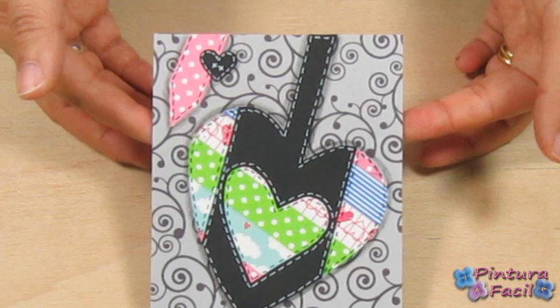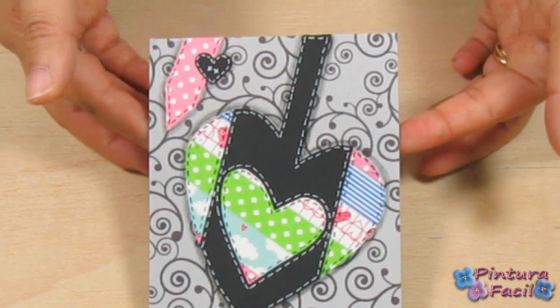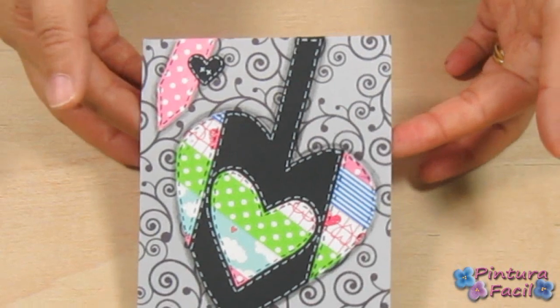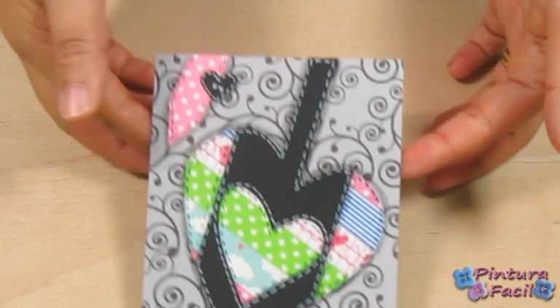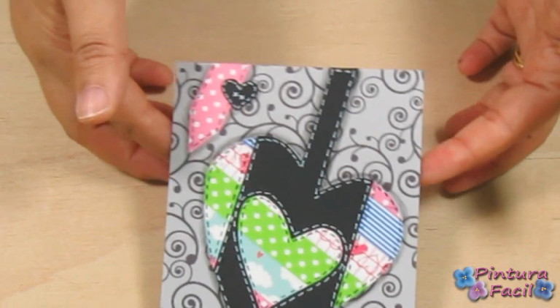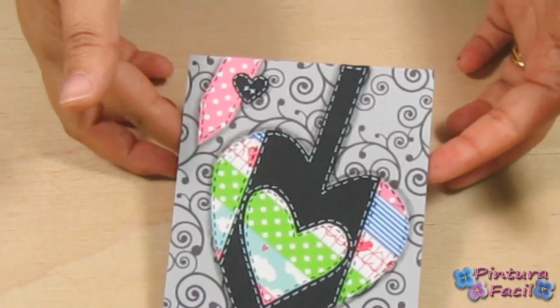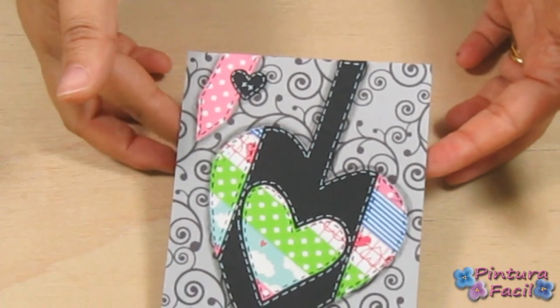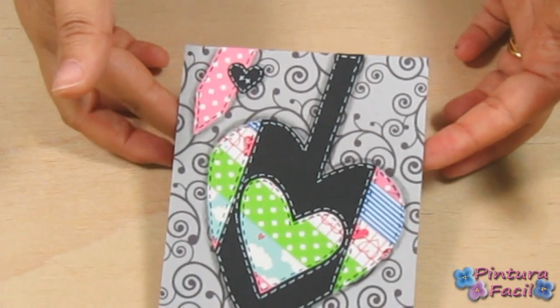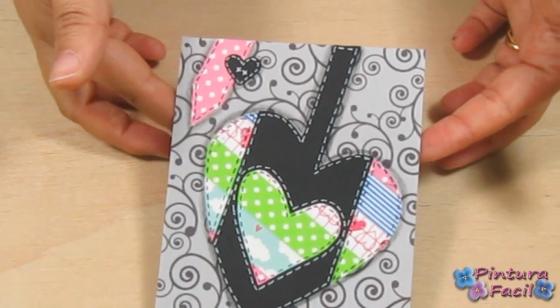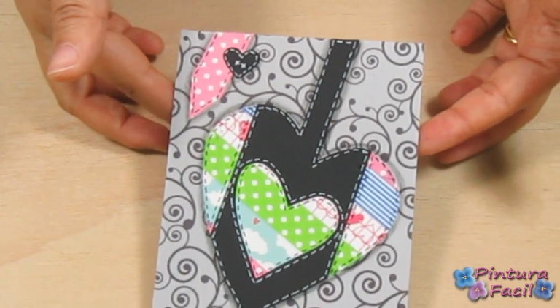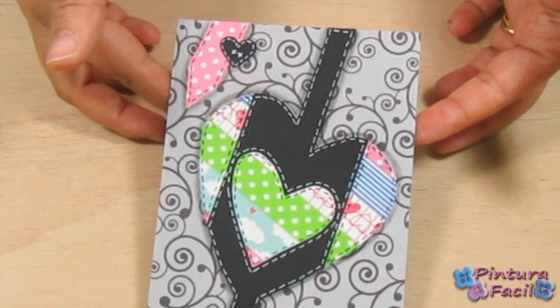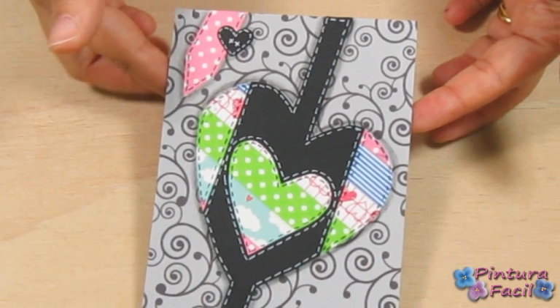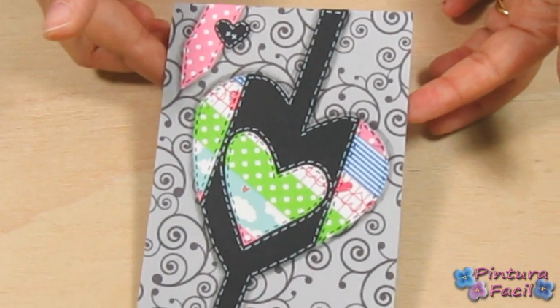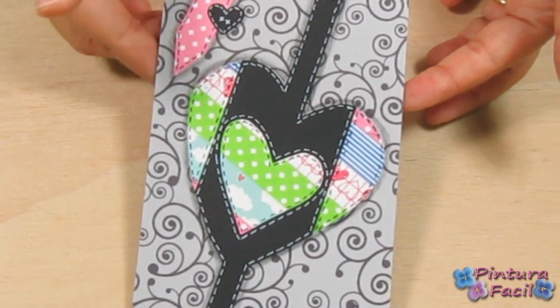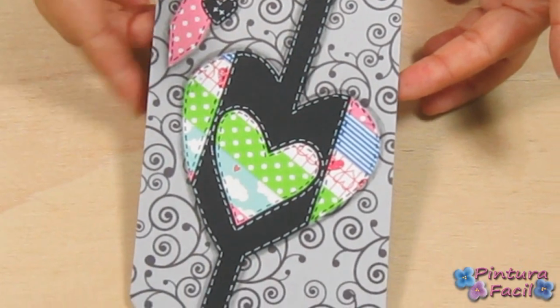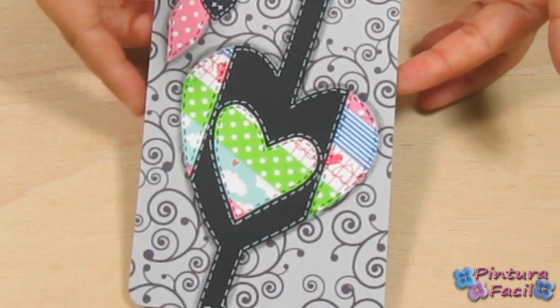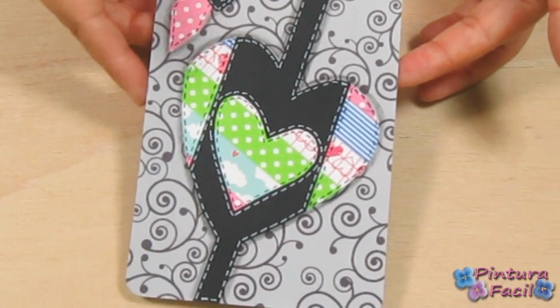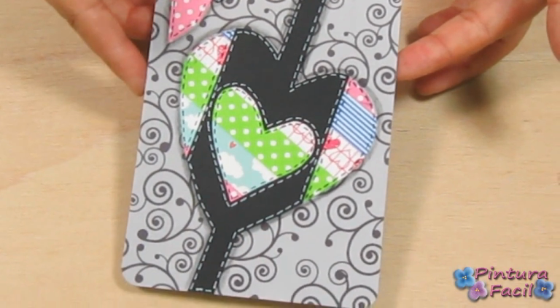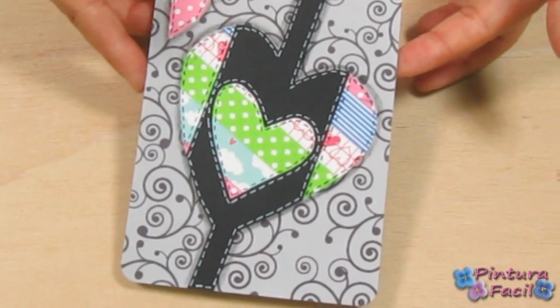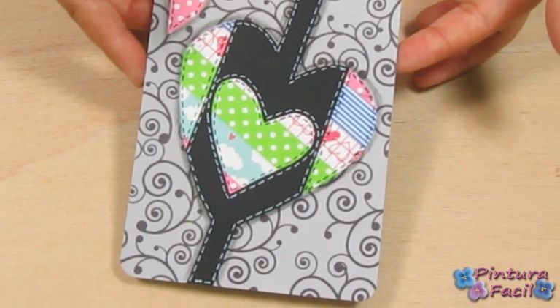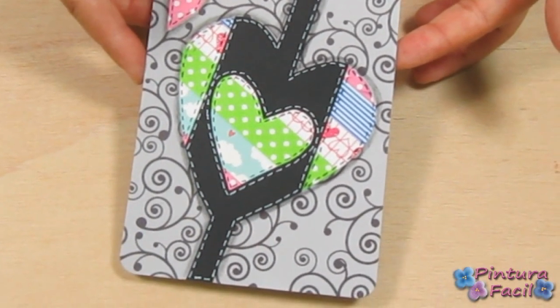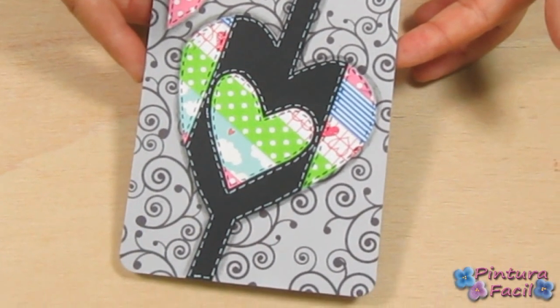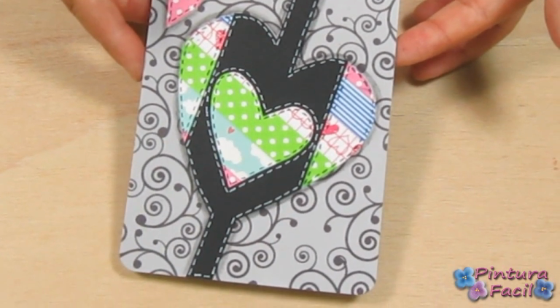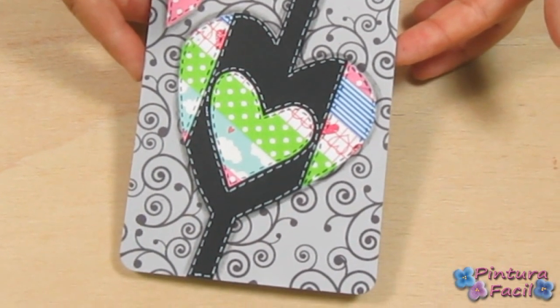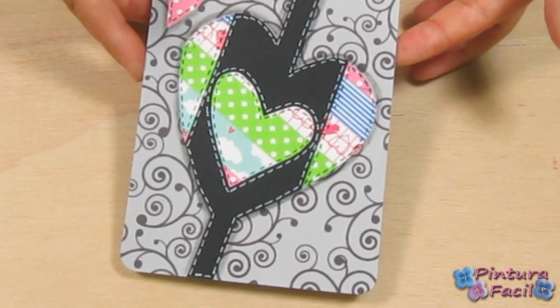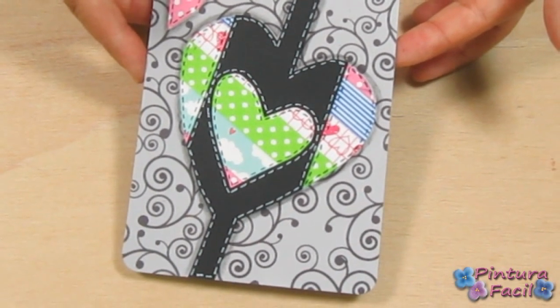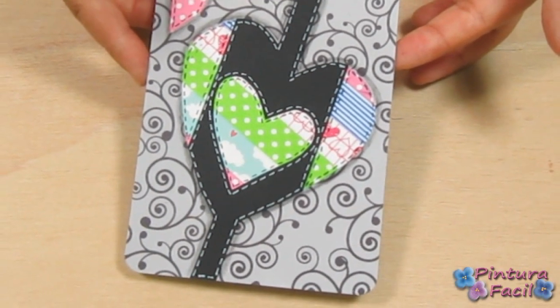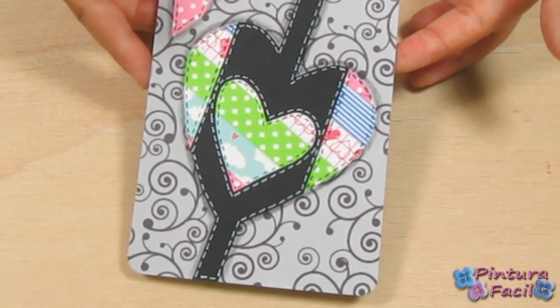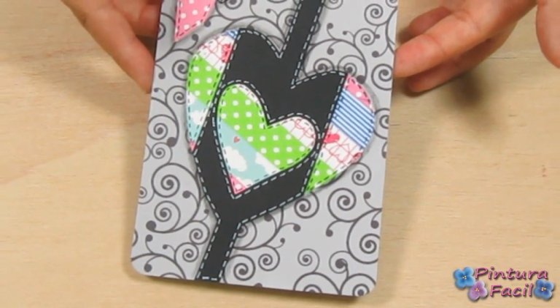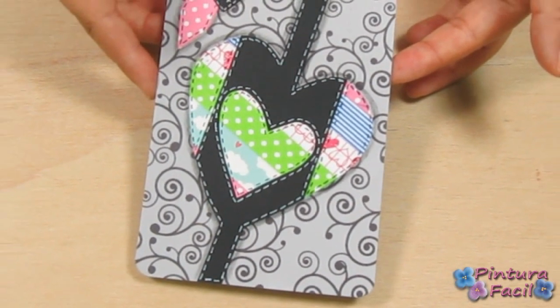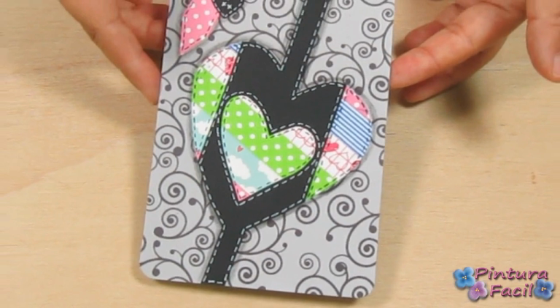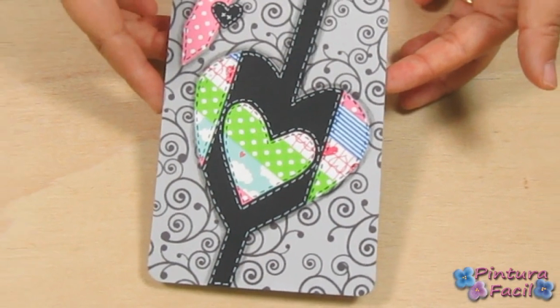Hi! Today we'll make this patchwork love card and I hope you like it. Stay with me!